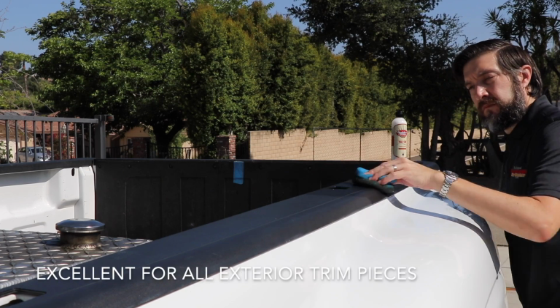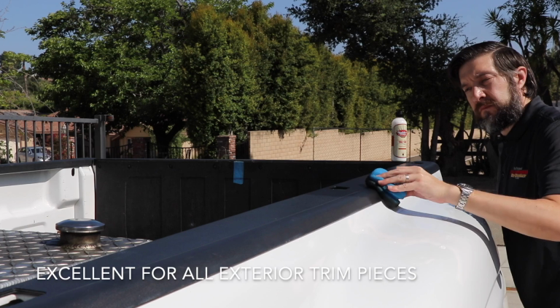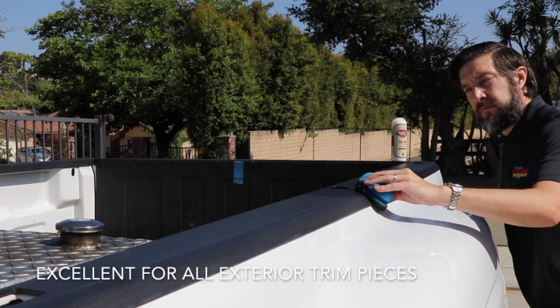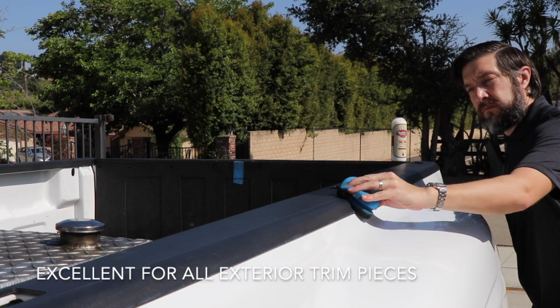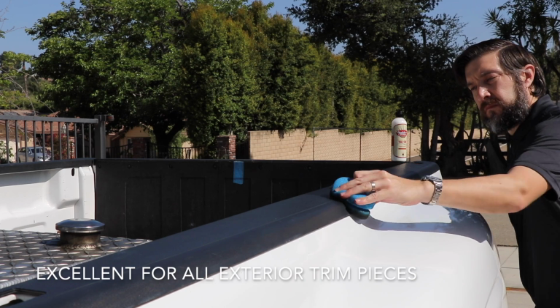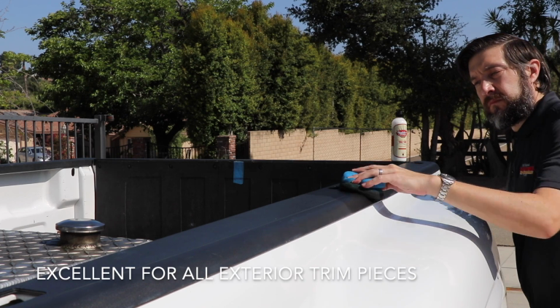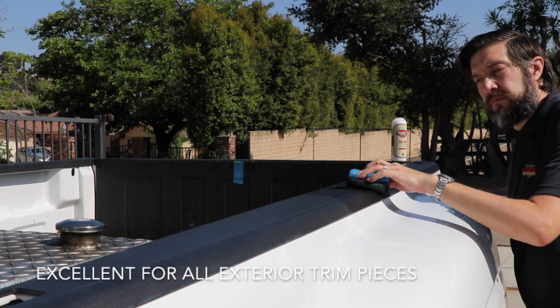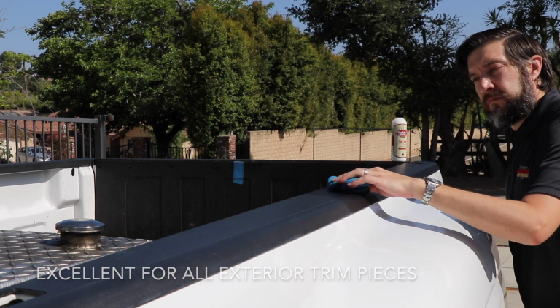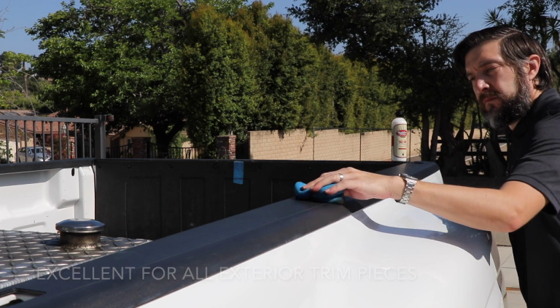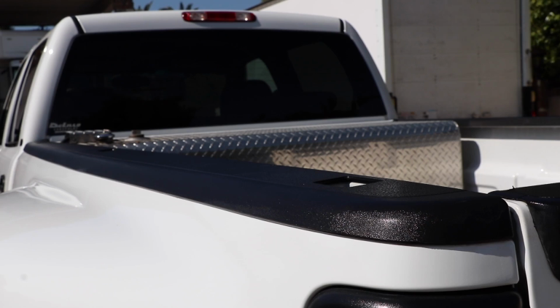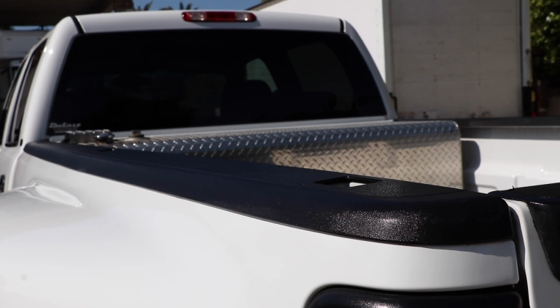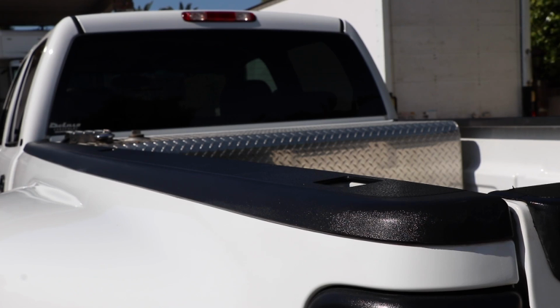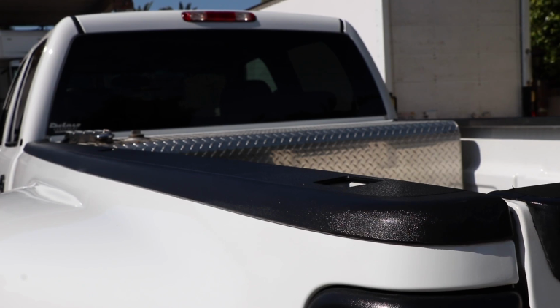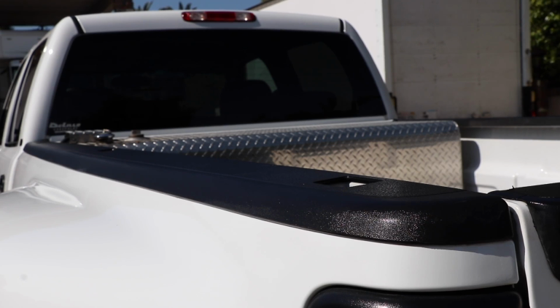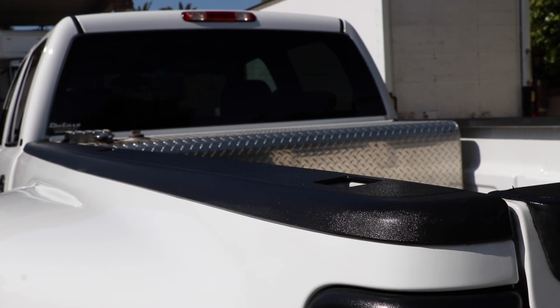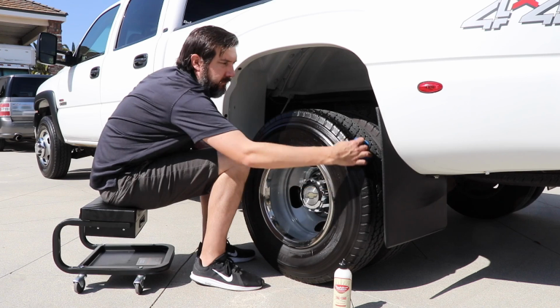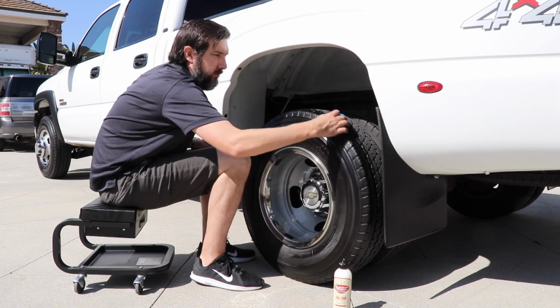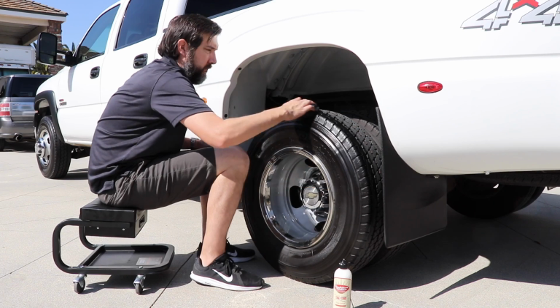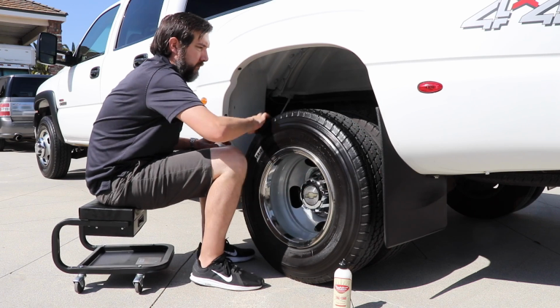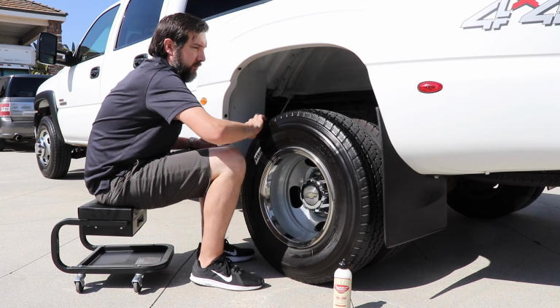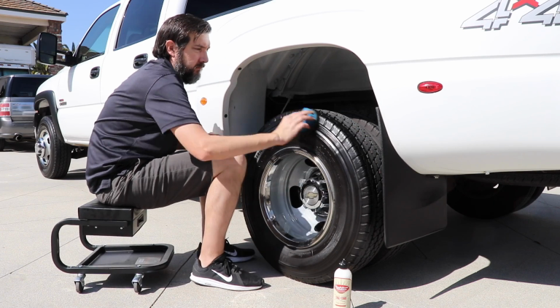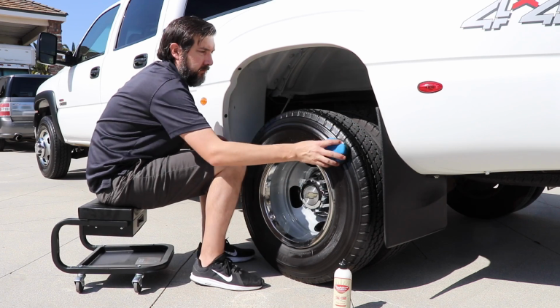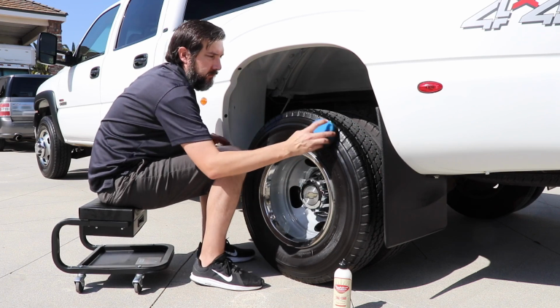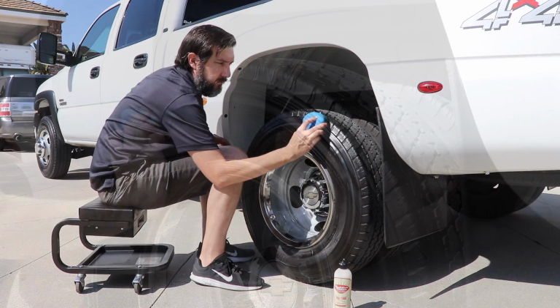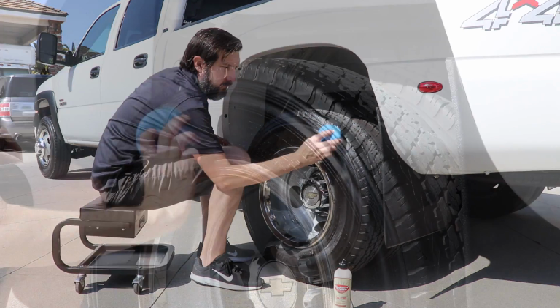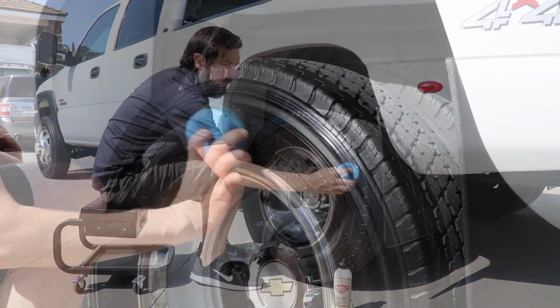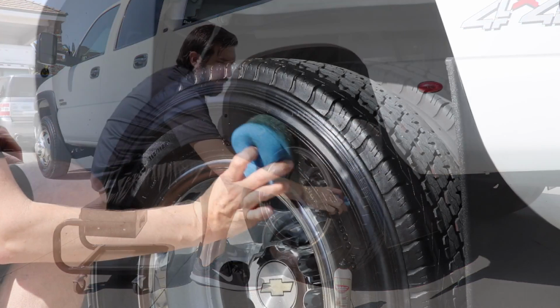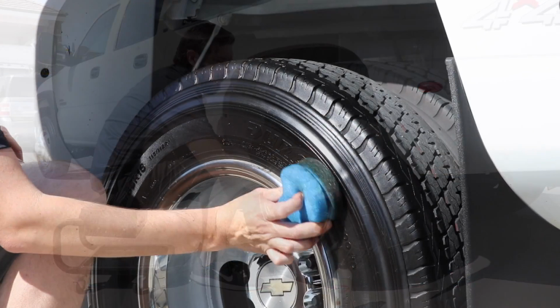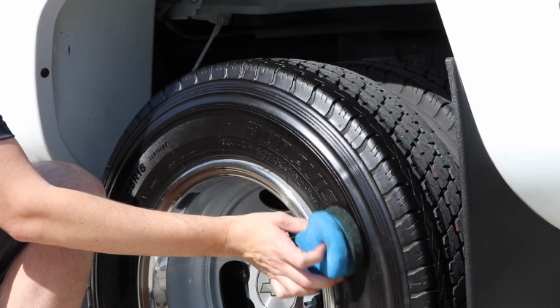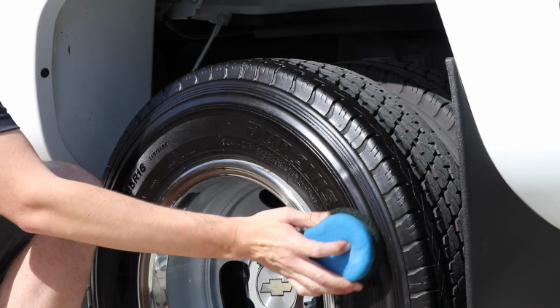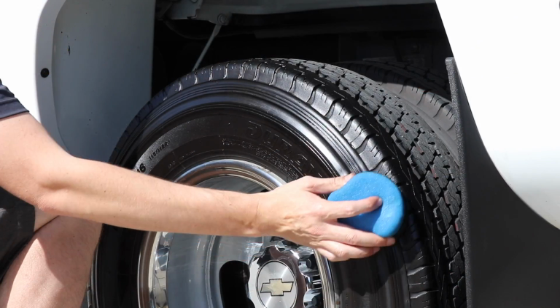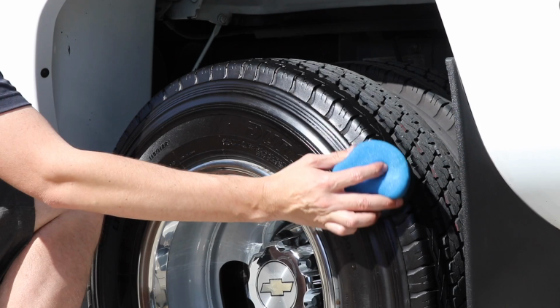Add one coat of Tire and Trim Dressing for a new car look low shine, or two coats for a higher shine wet look finish.